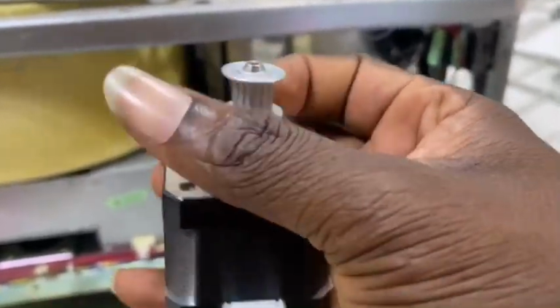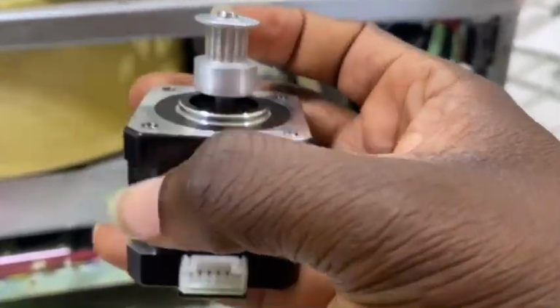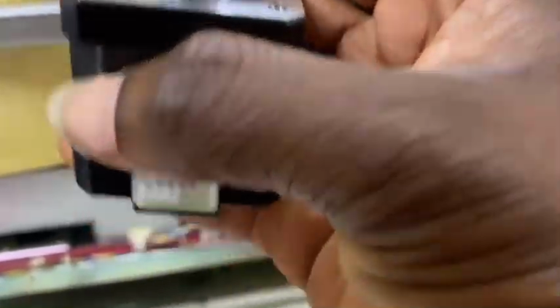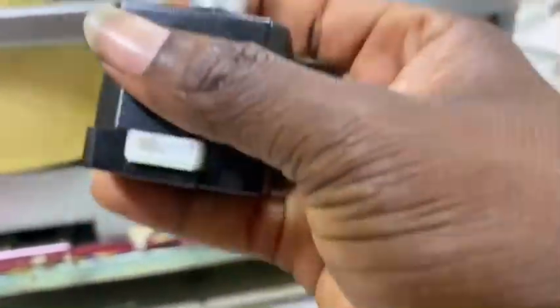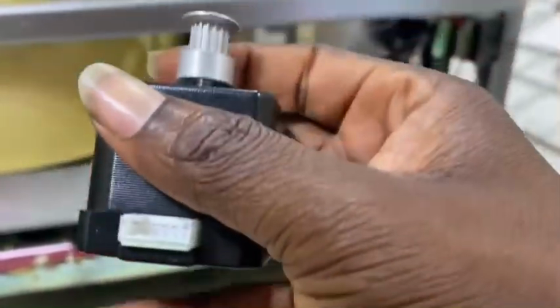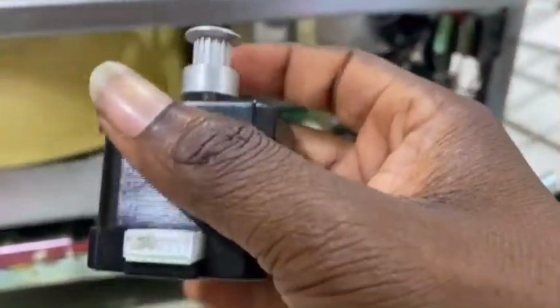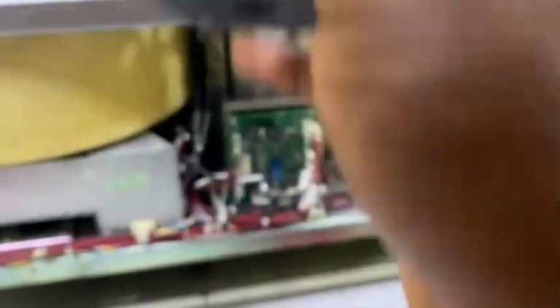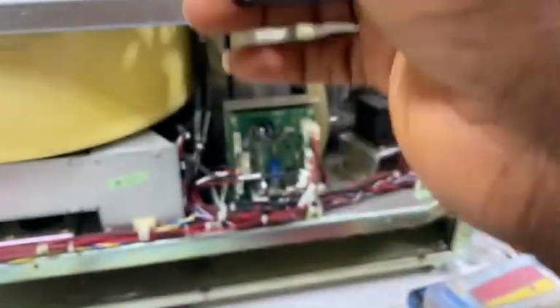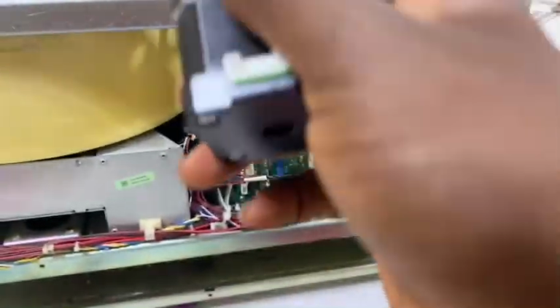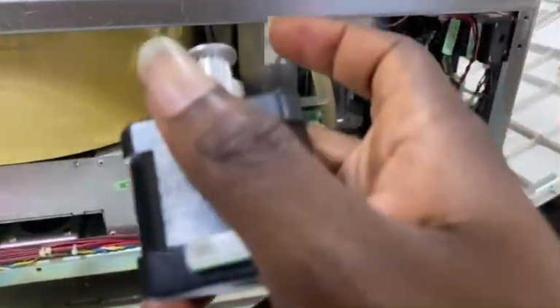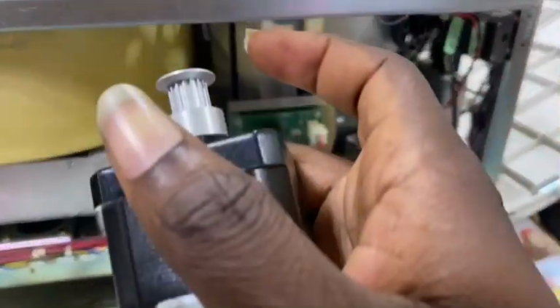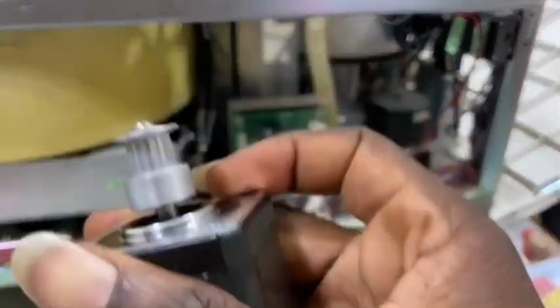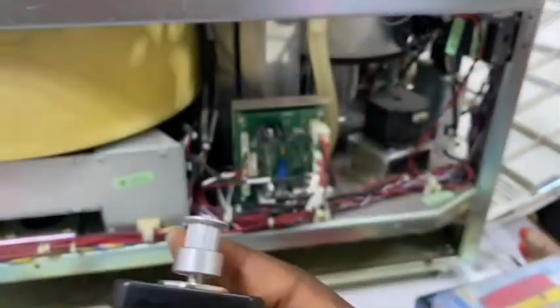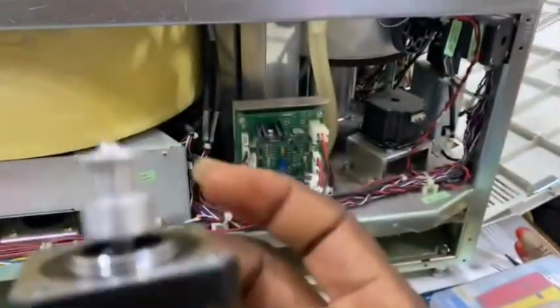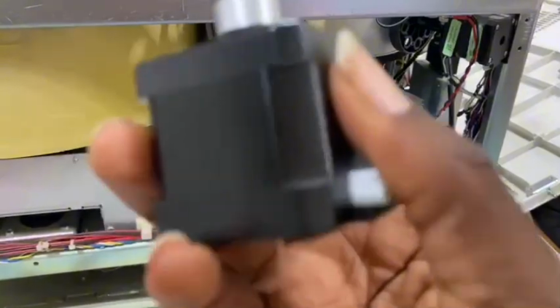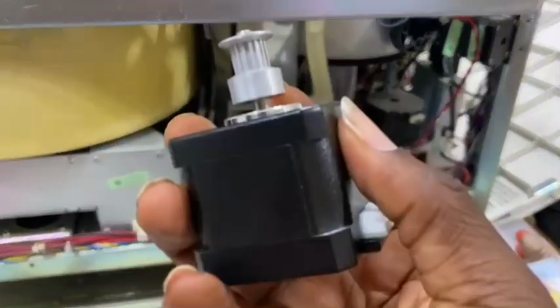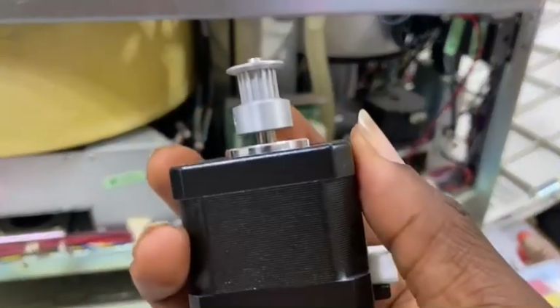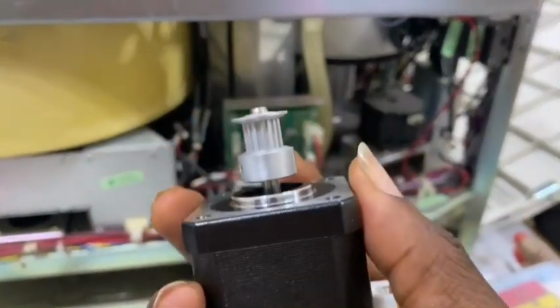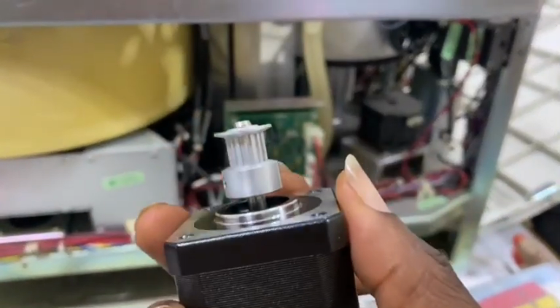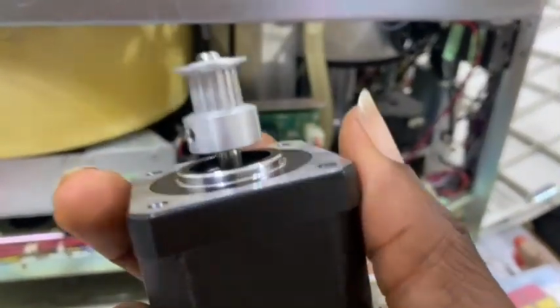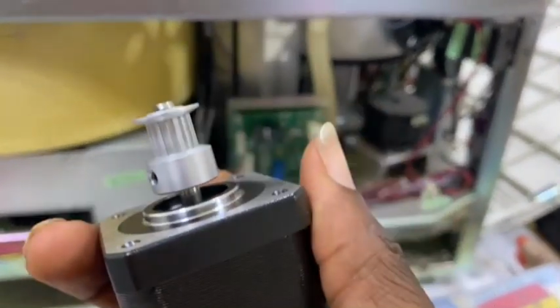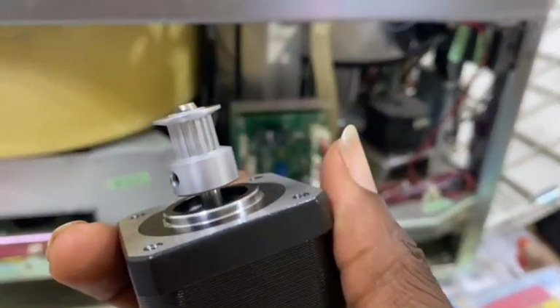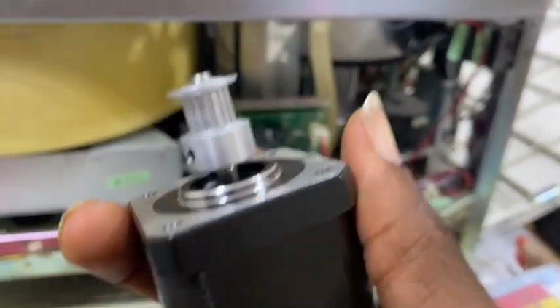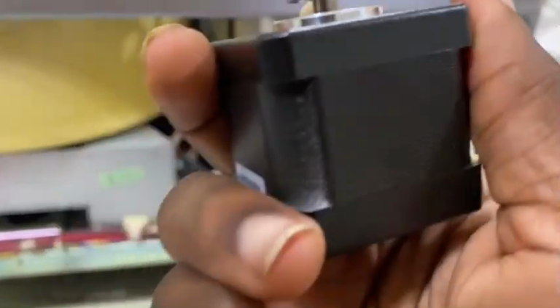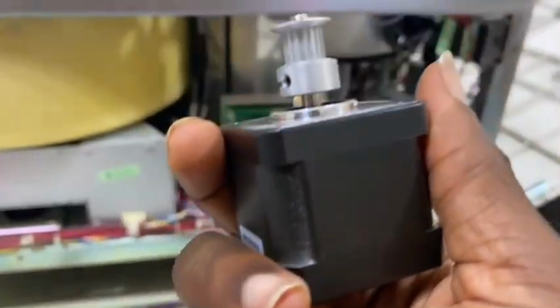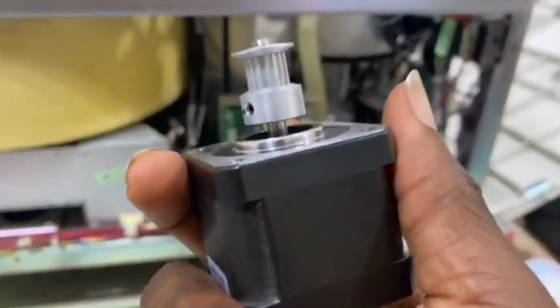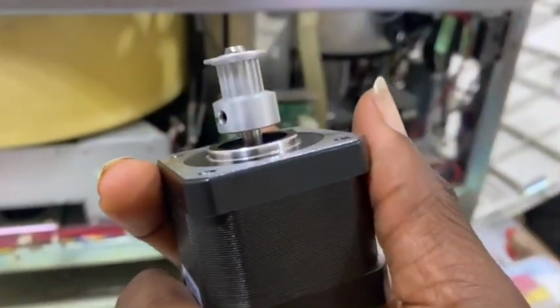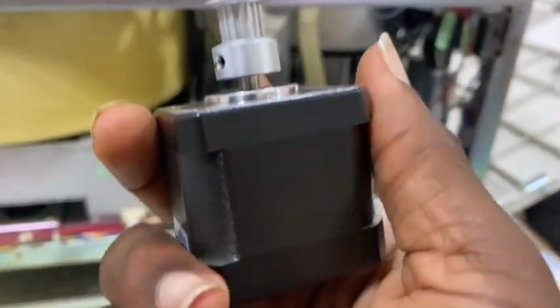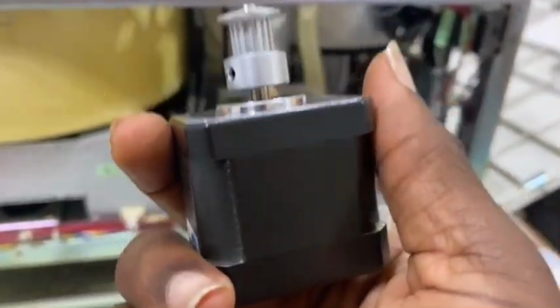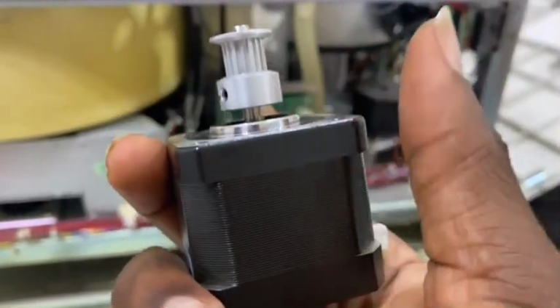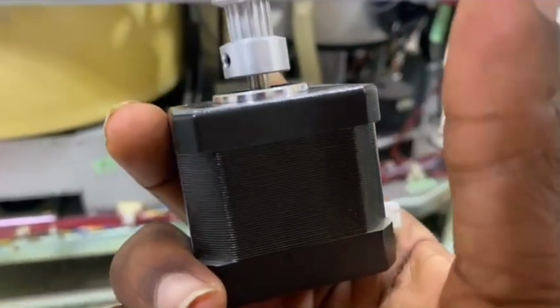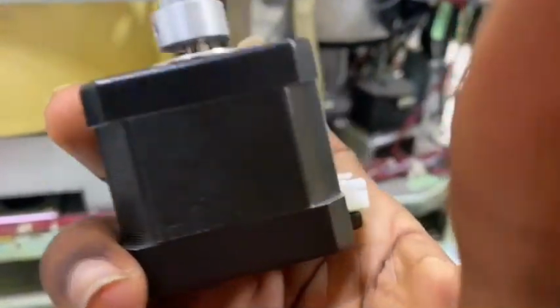We are going to fix the new motor back onto the machine, then power on the machine and check if everything is okay.